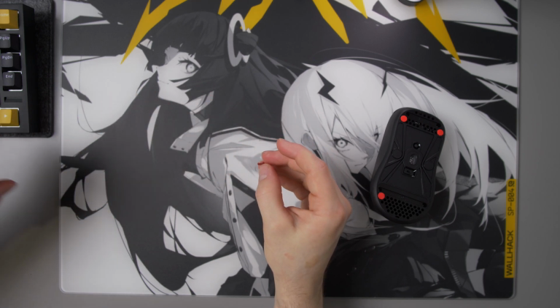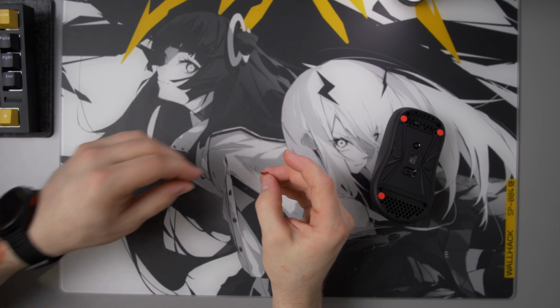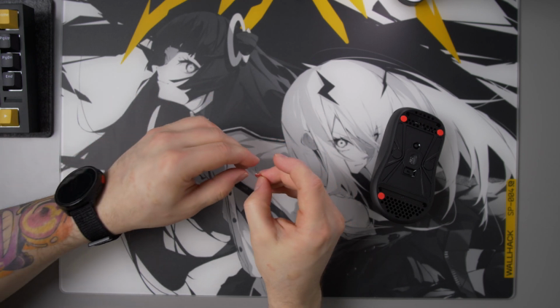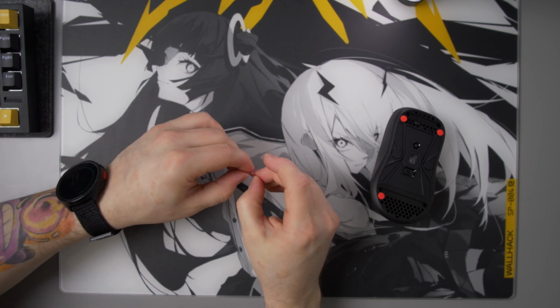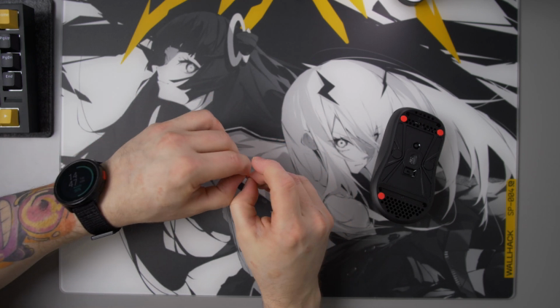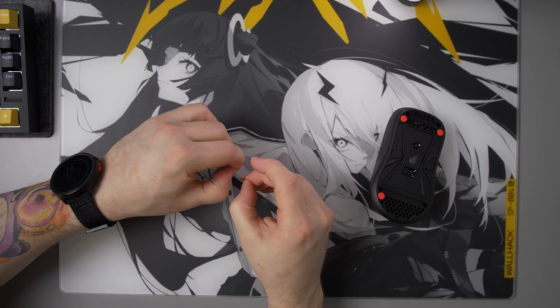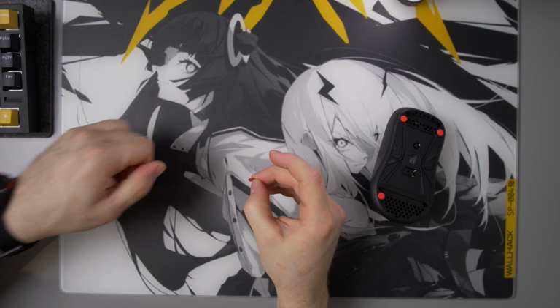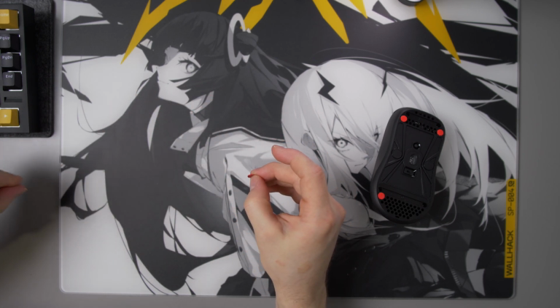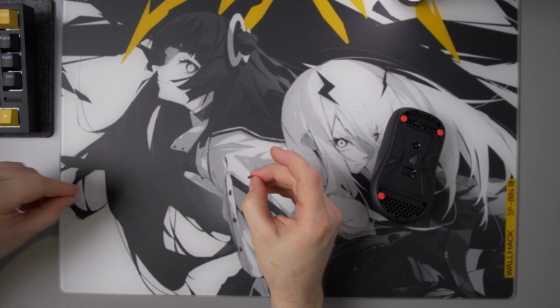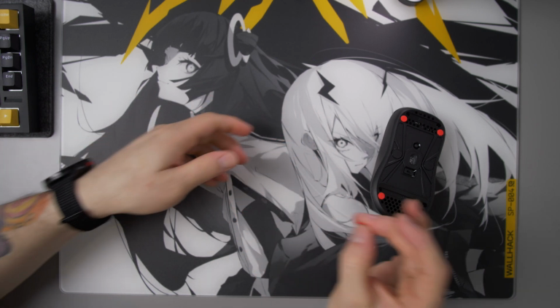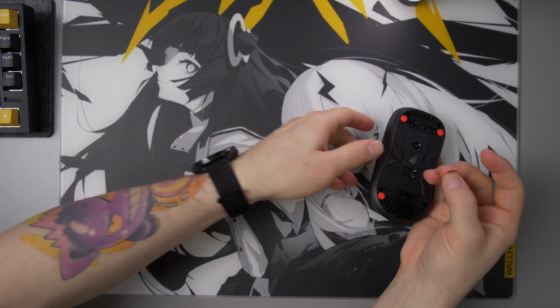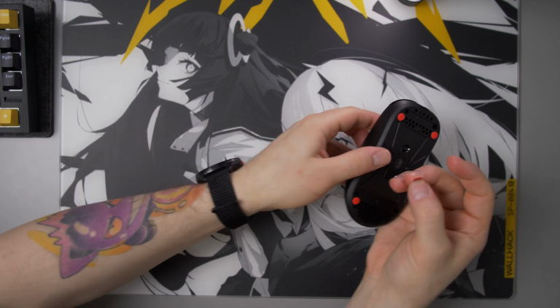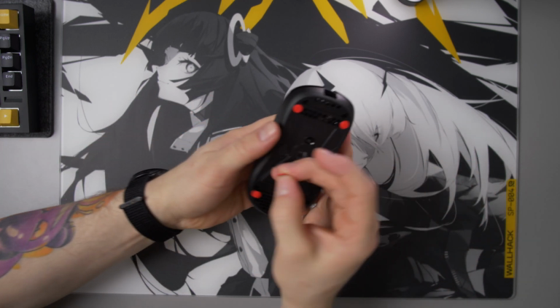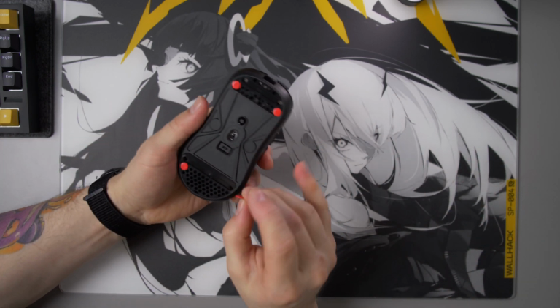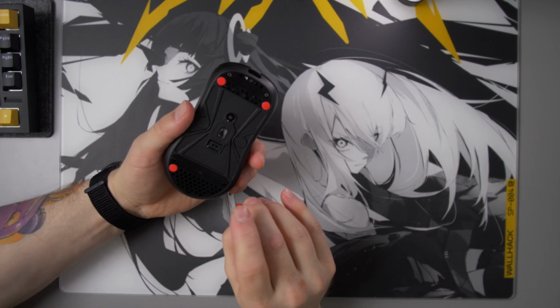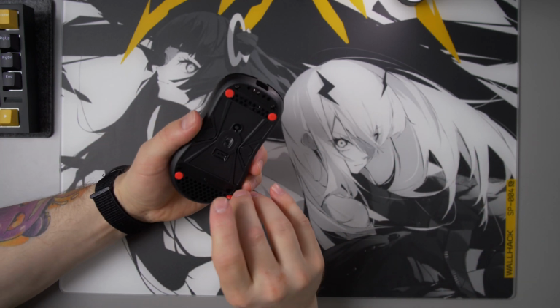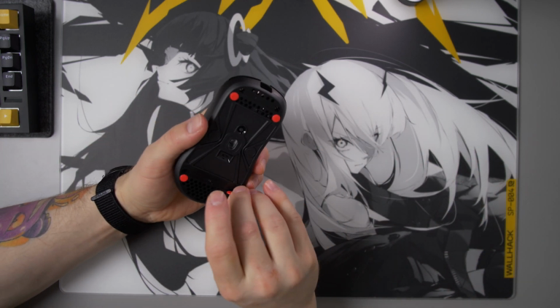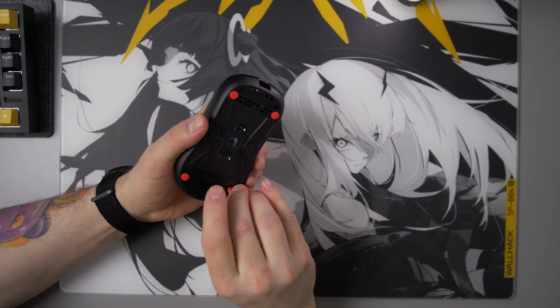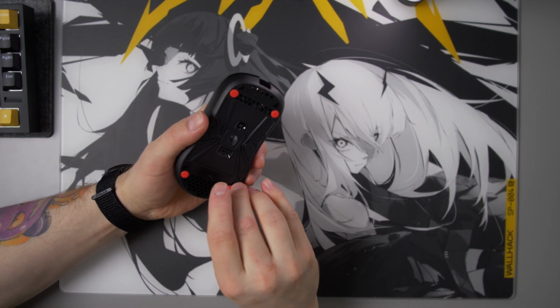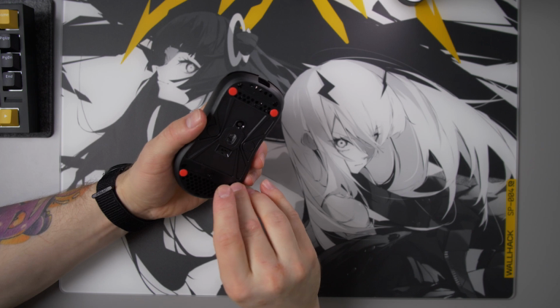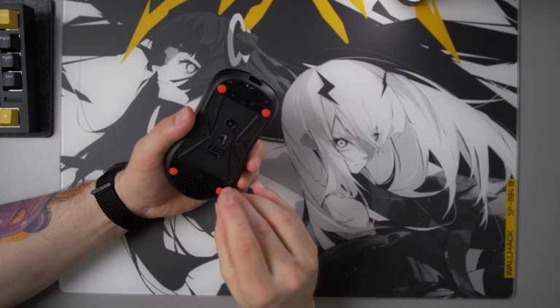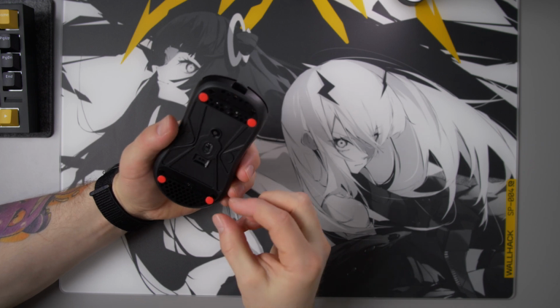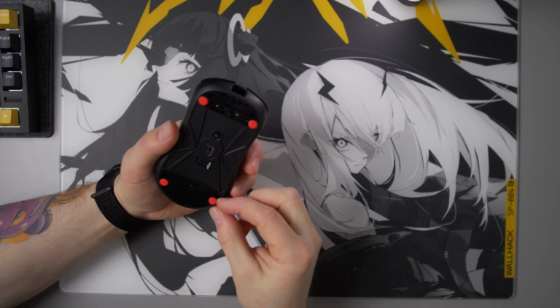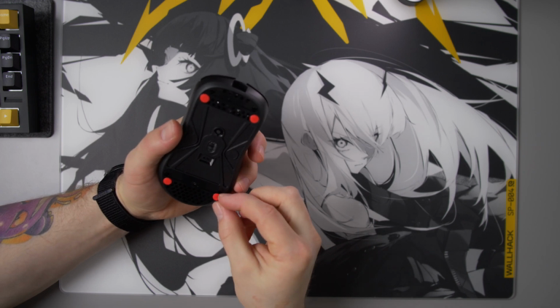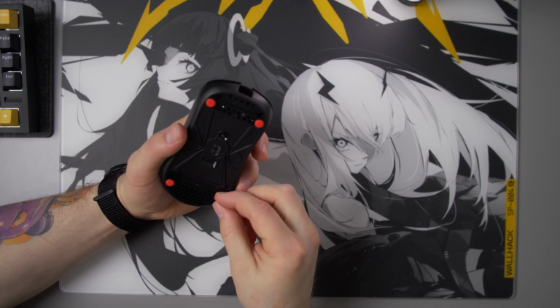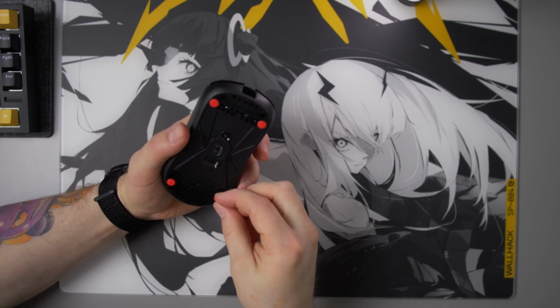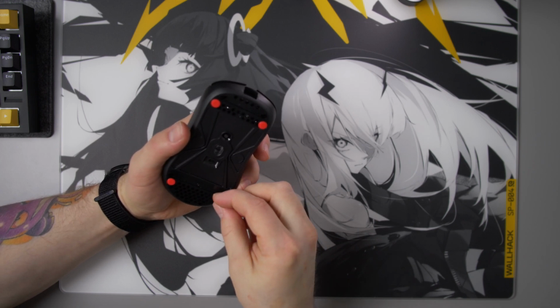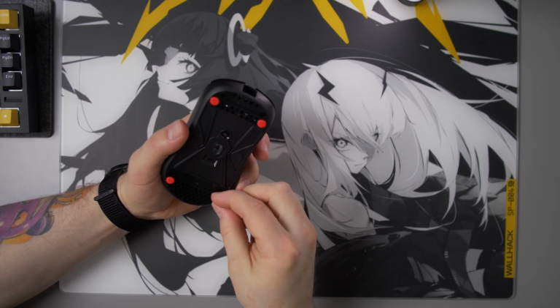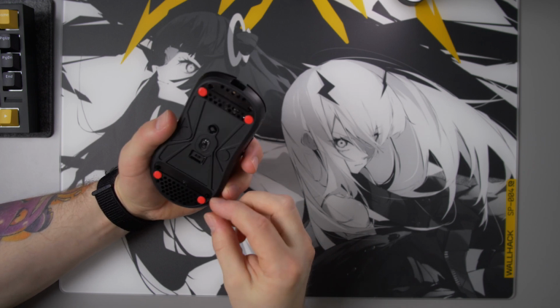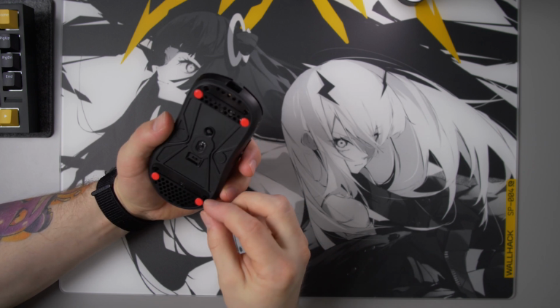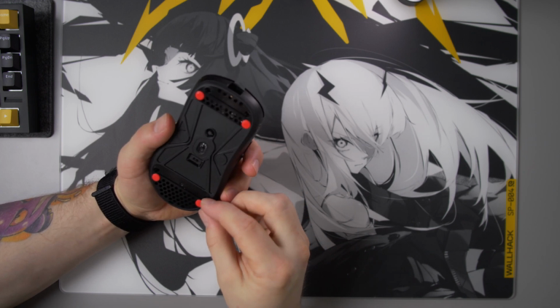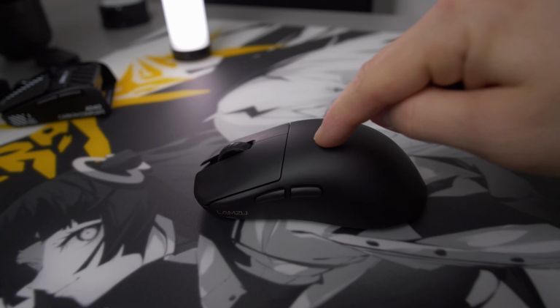Then just remove the paper from the other side, install the DOT back onto the mouse, and there you go — the wobble is now gone.